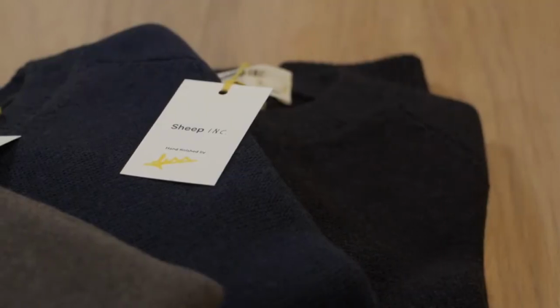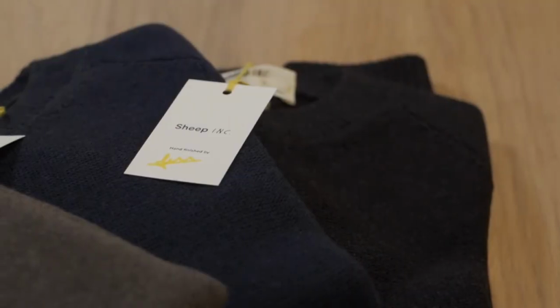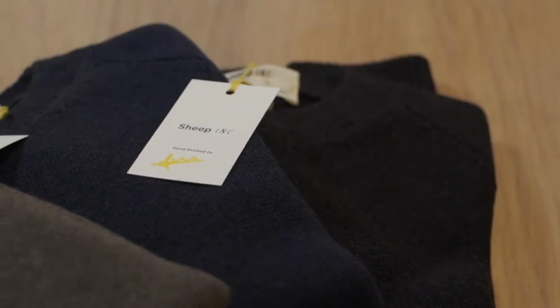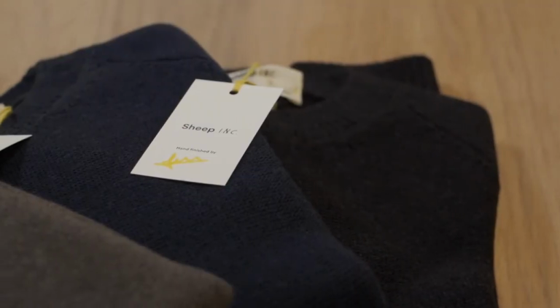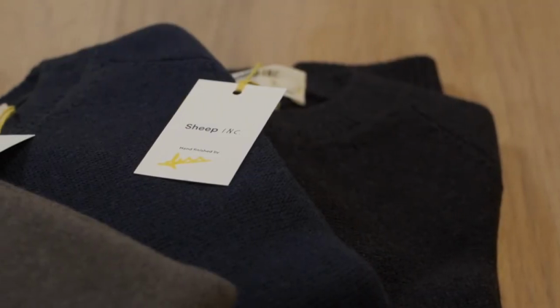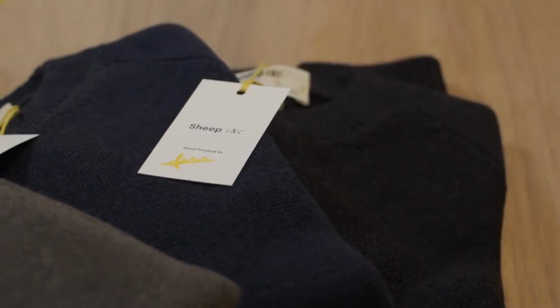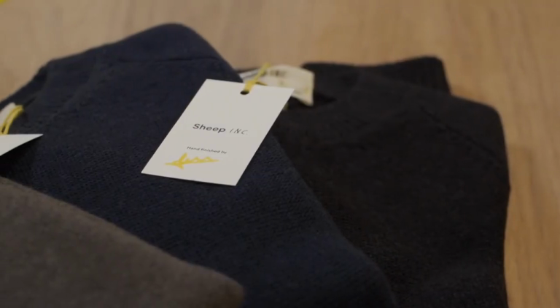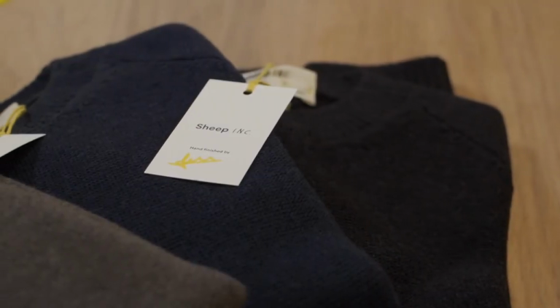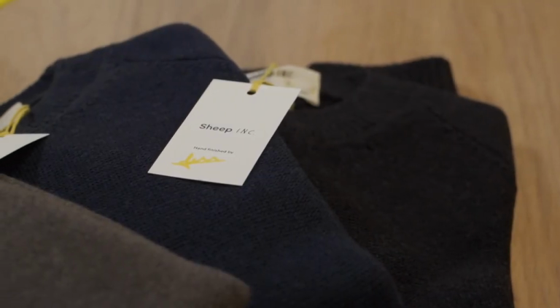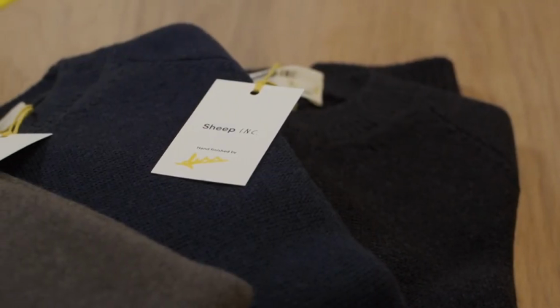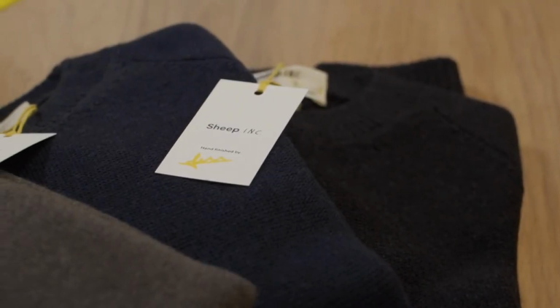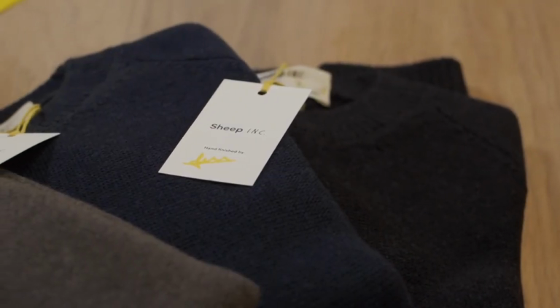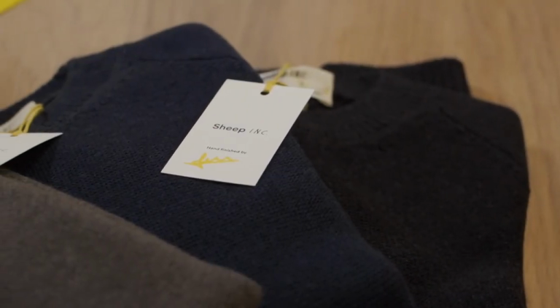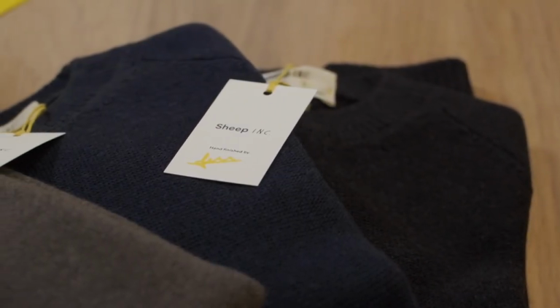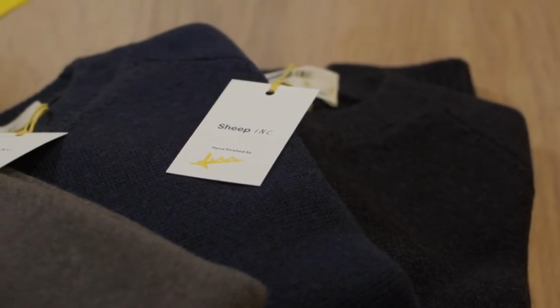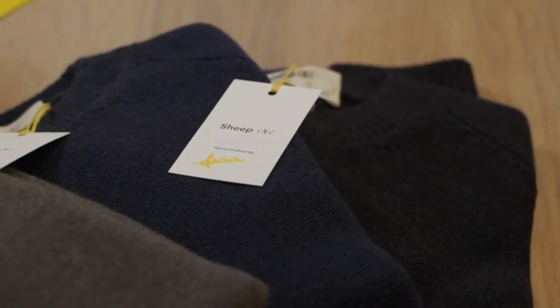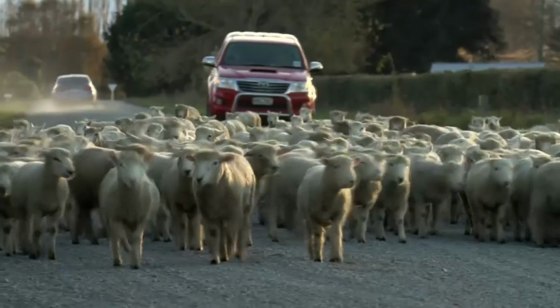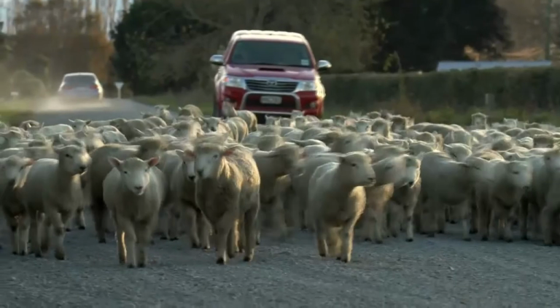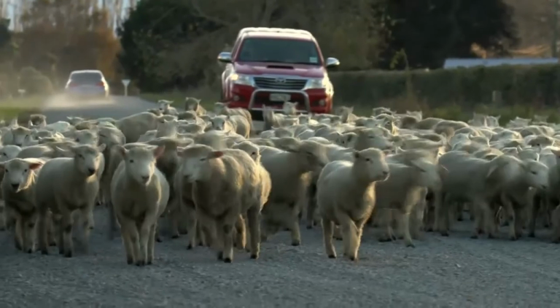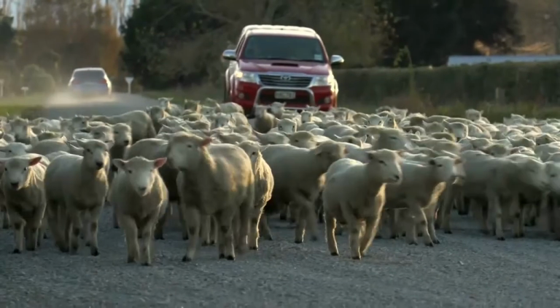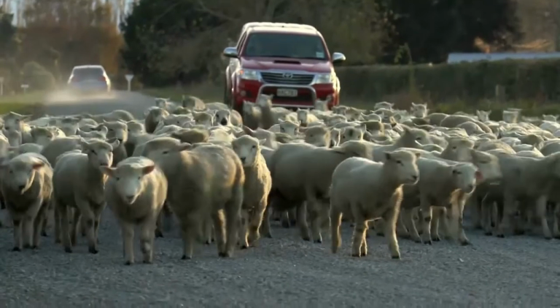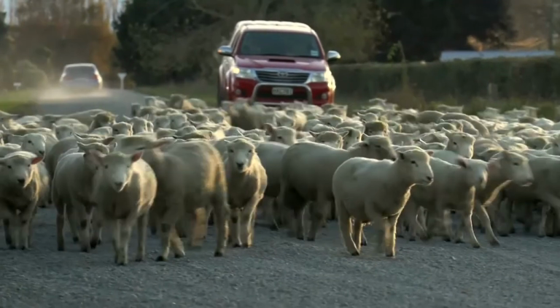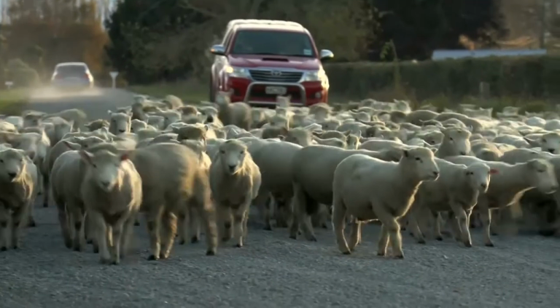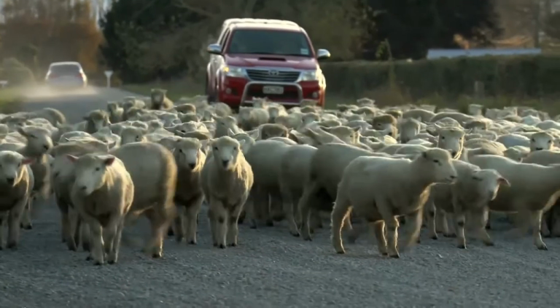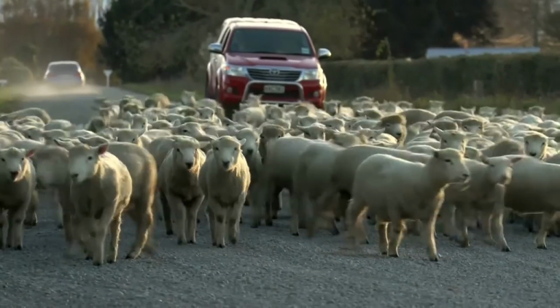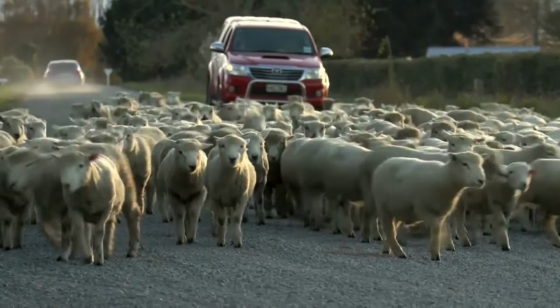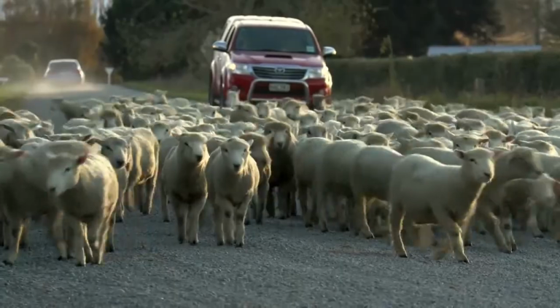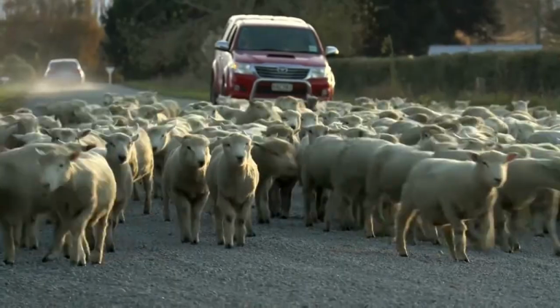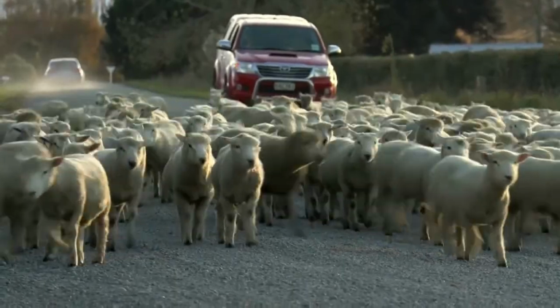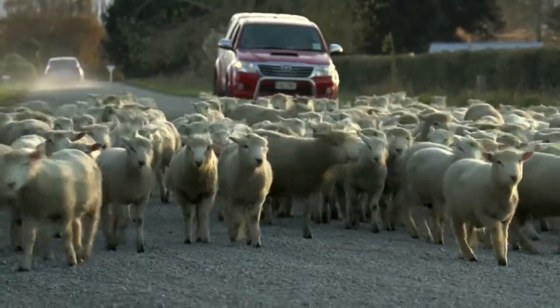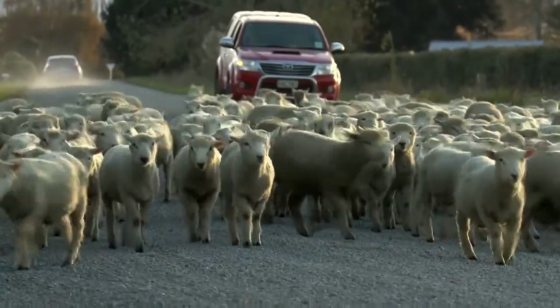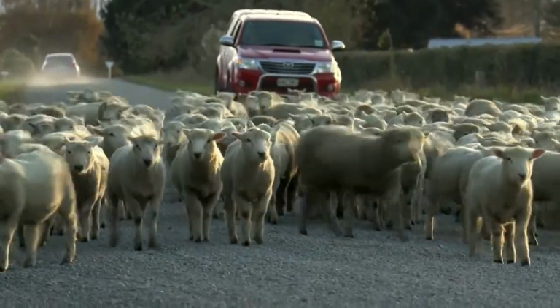But for now, it's just a simple sweater company going against the herd. Gwen Baumgartner, CBS News, London.